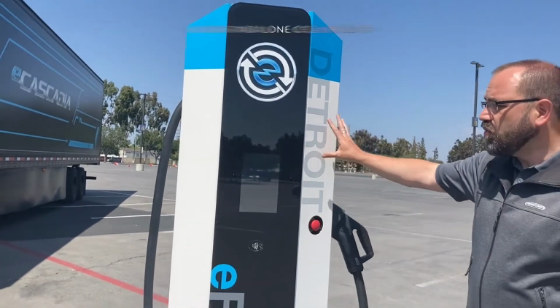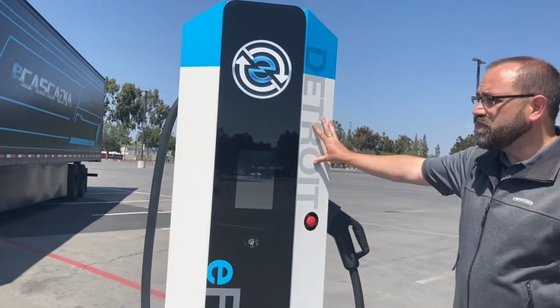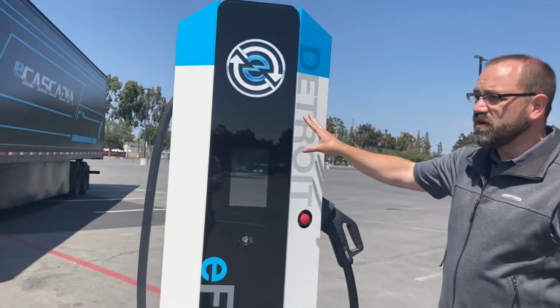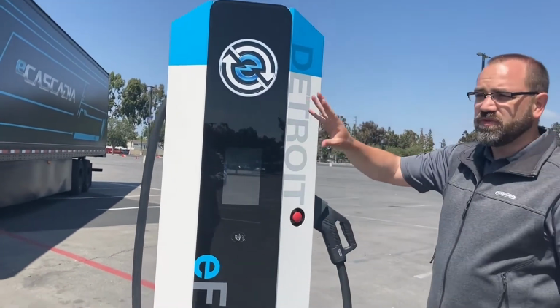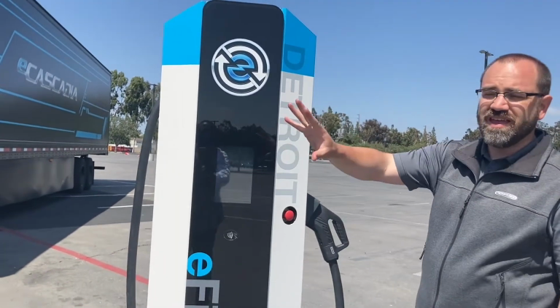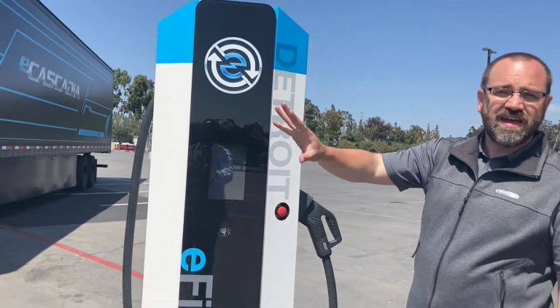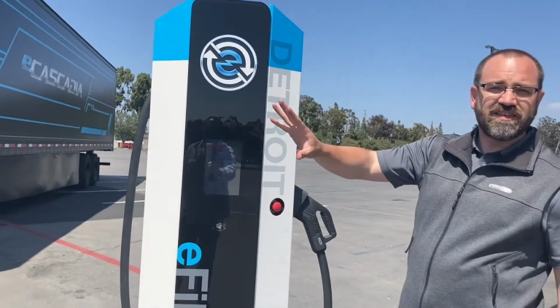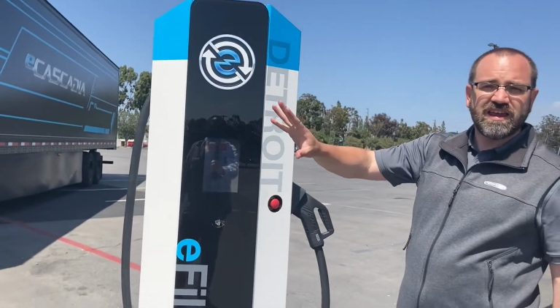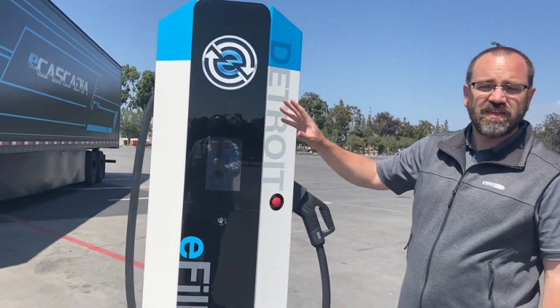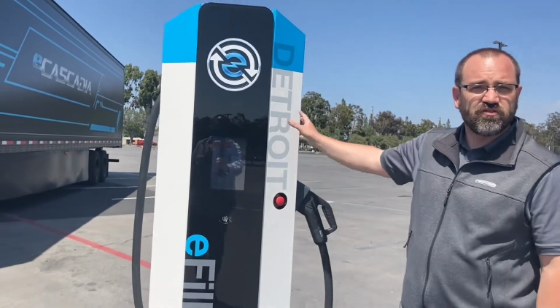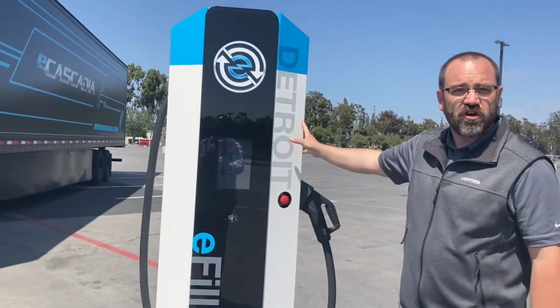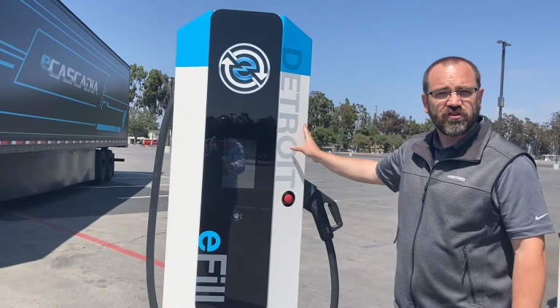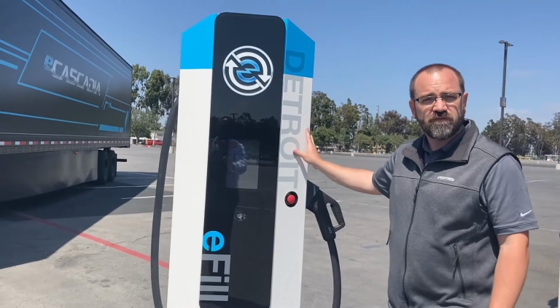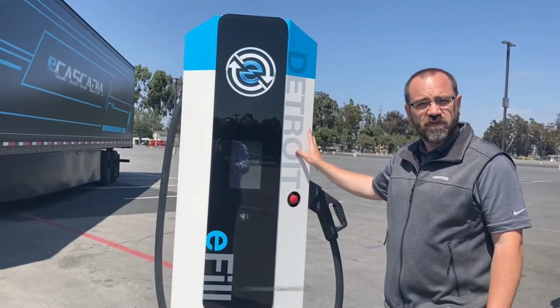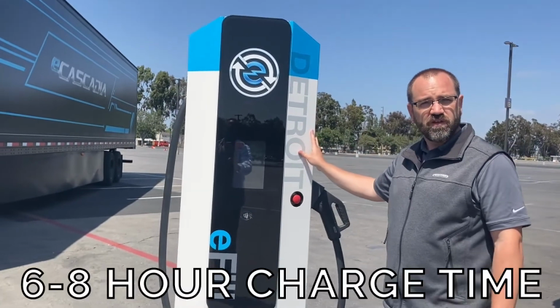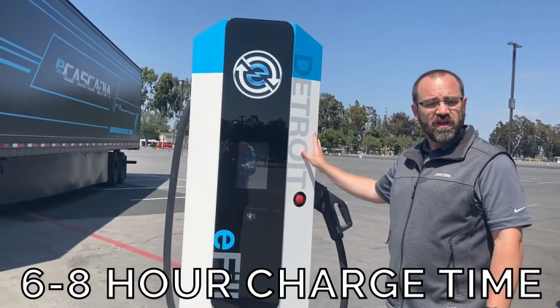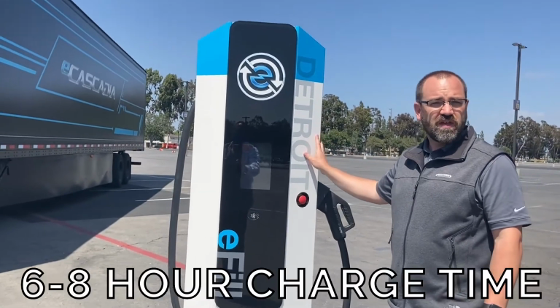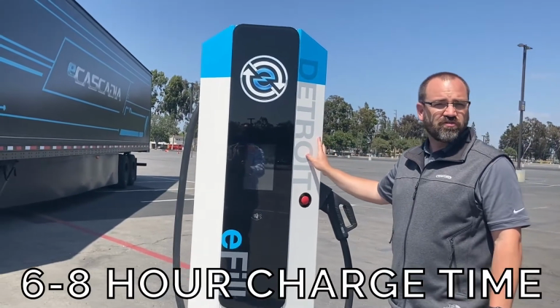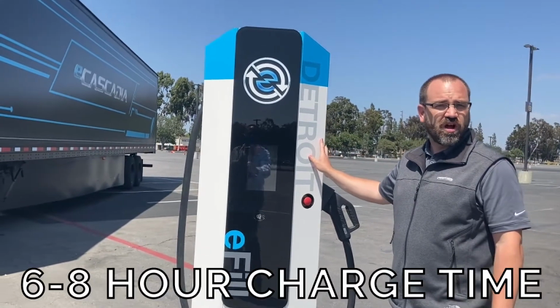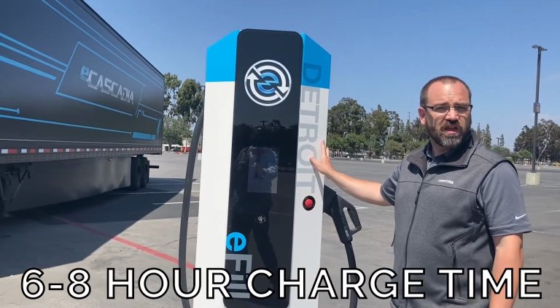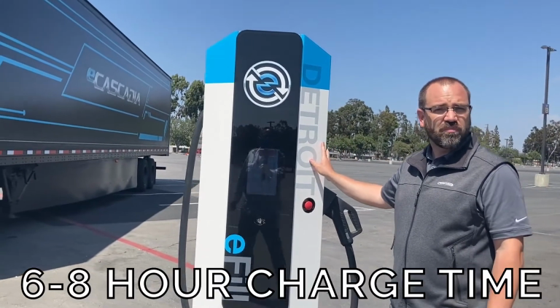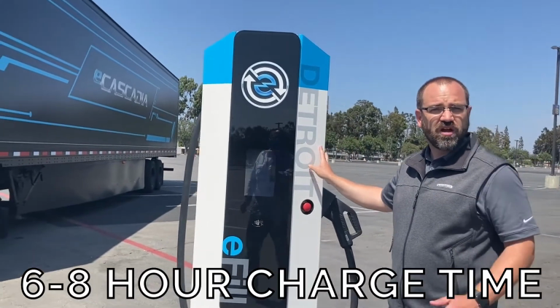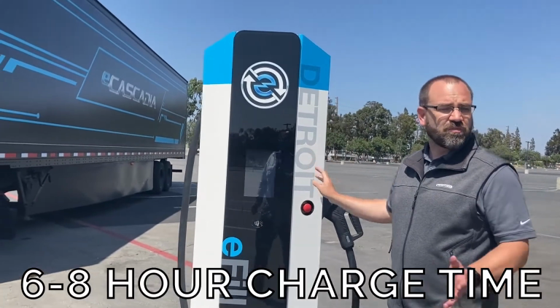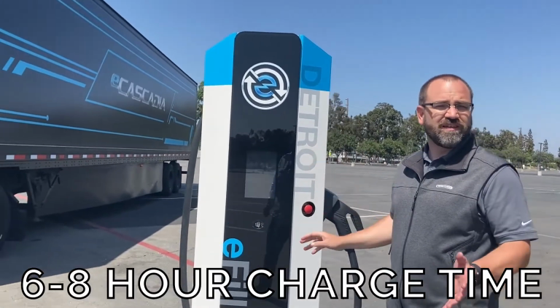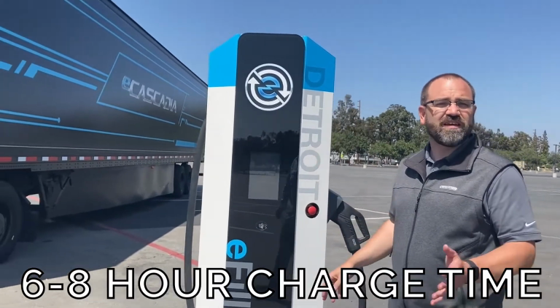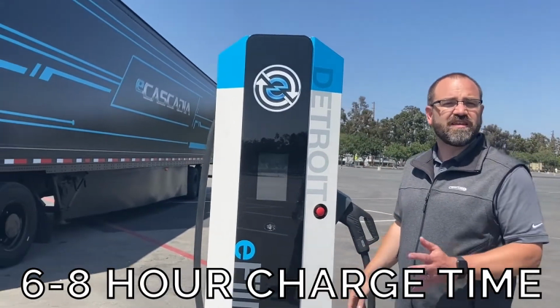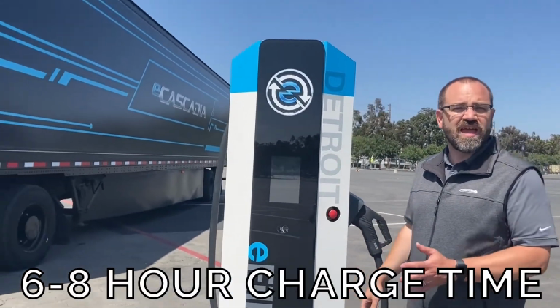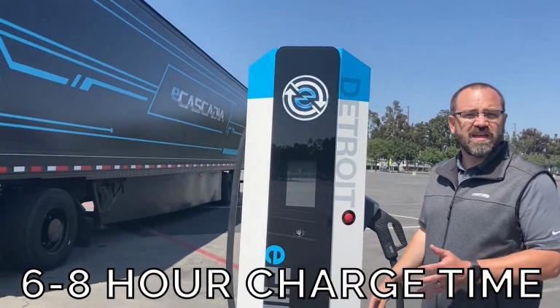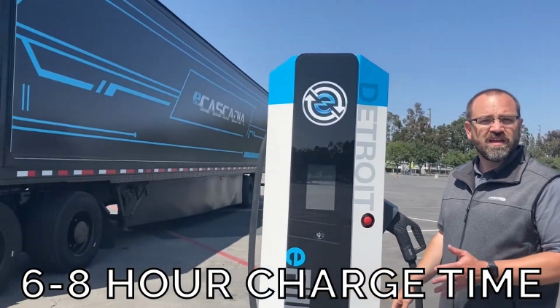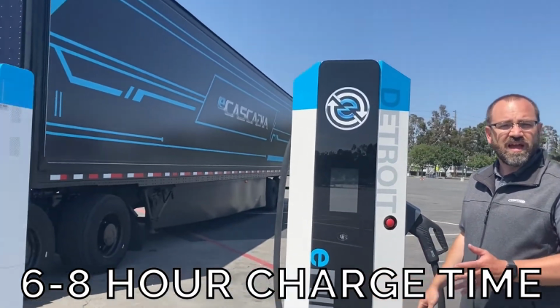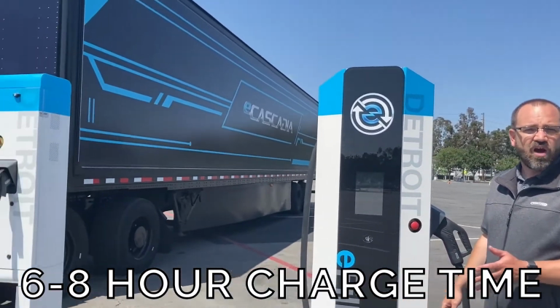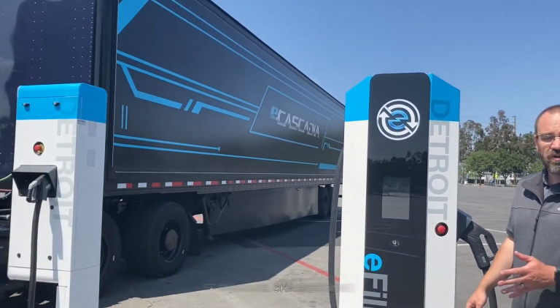This is our 60 kilowatt stand-alone CCS1 charger. When paired with the E-Cascadia, this charger could fill that truck in approximately 6 to 8 hours.